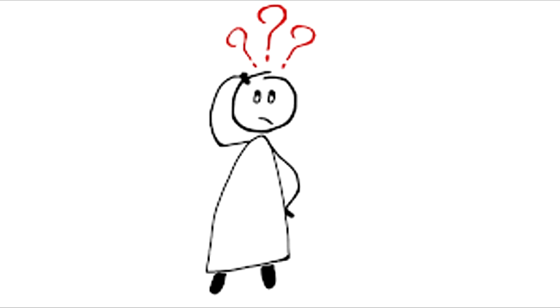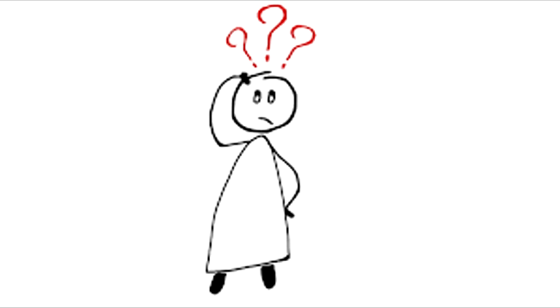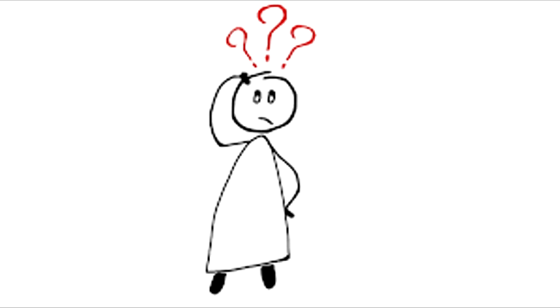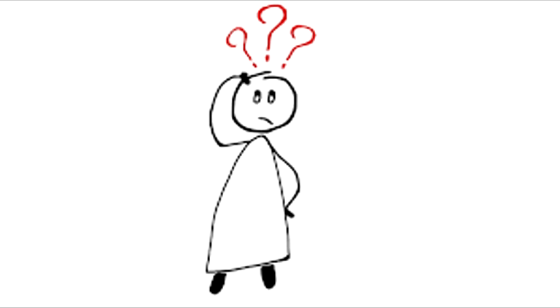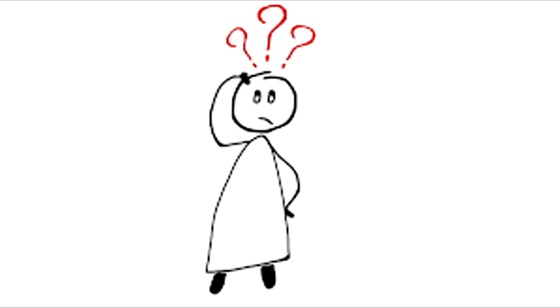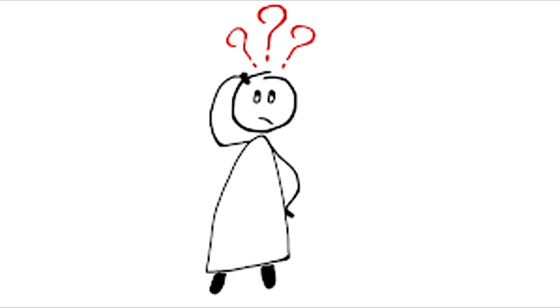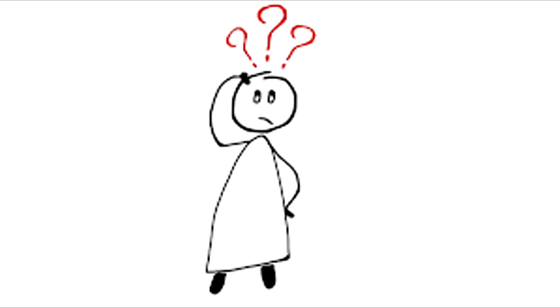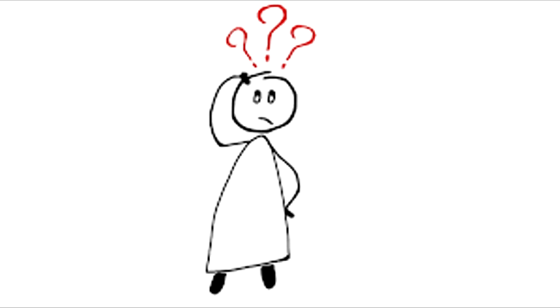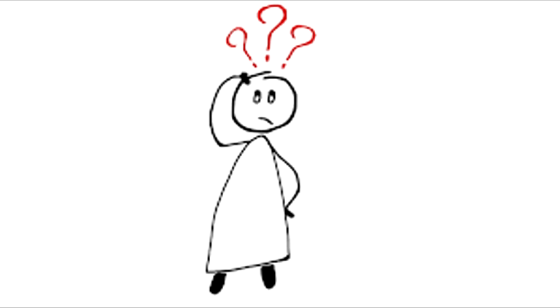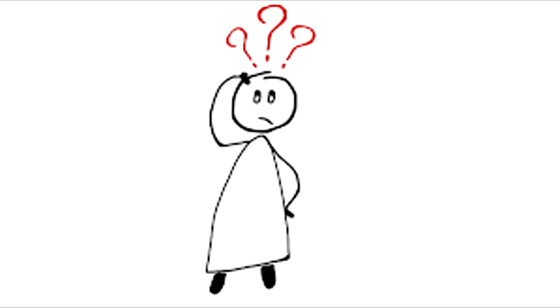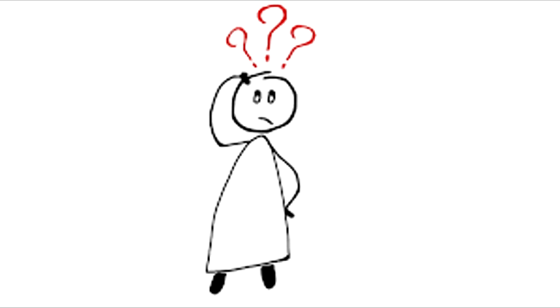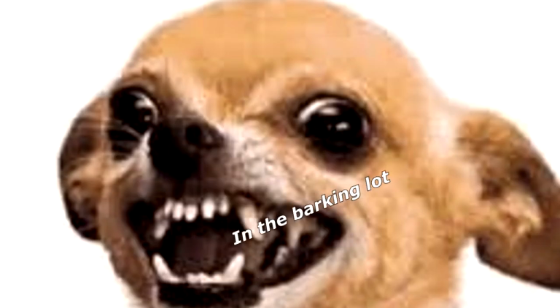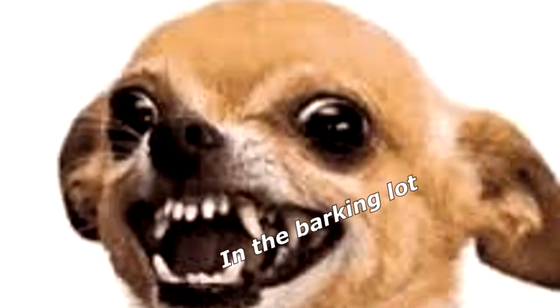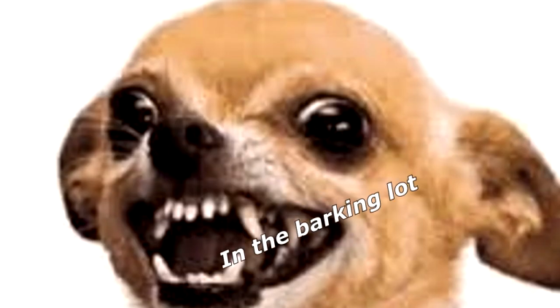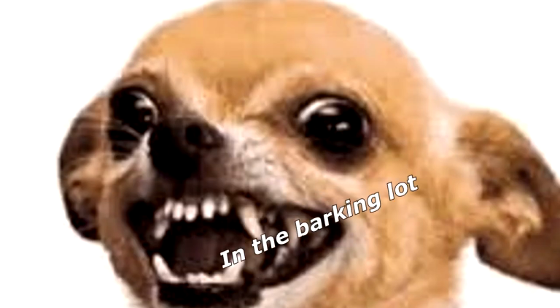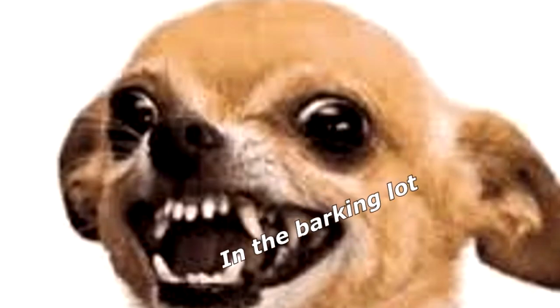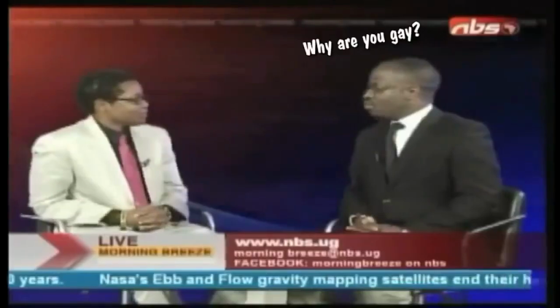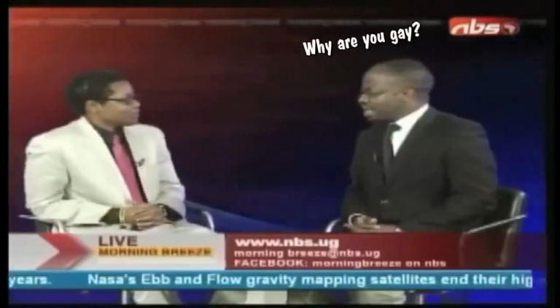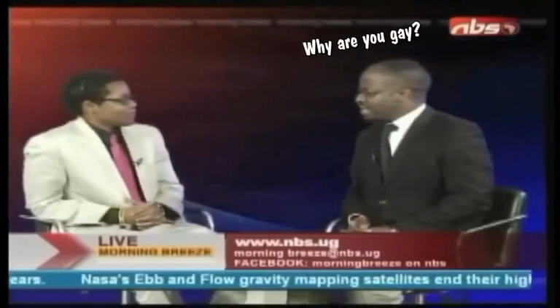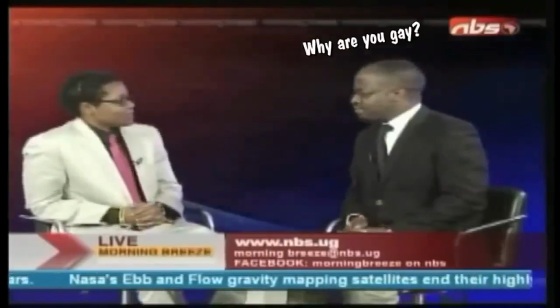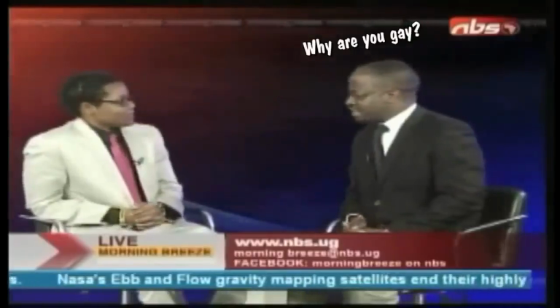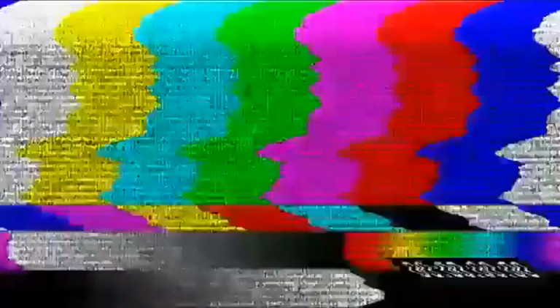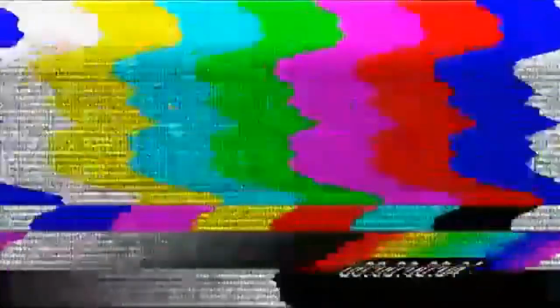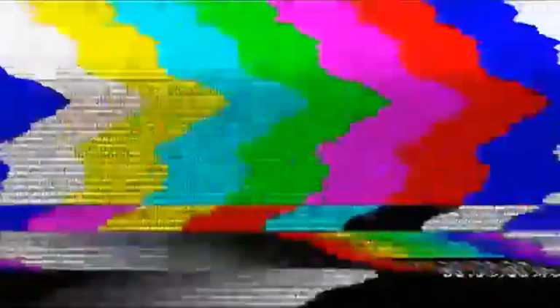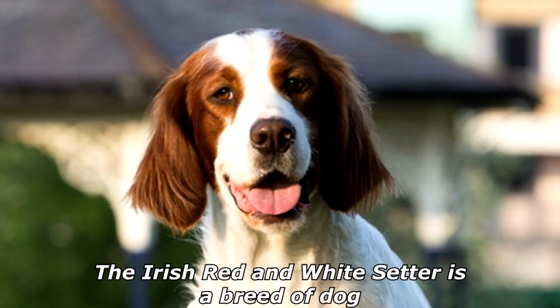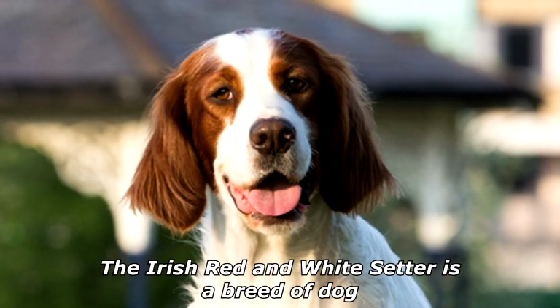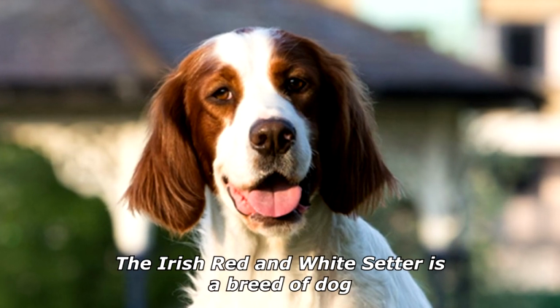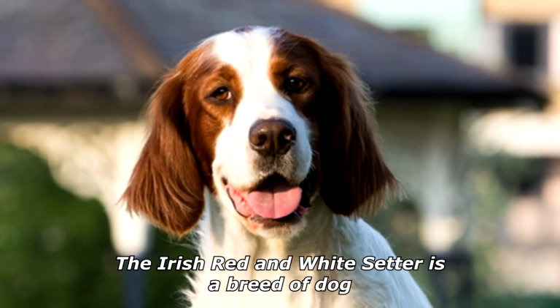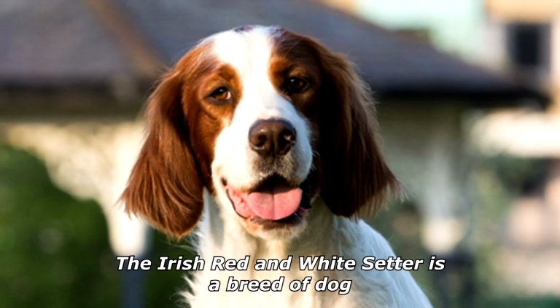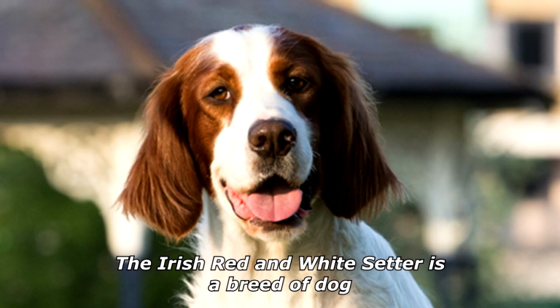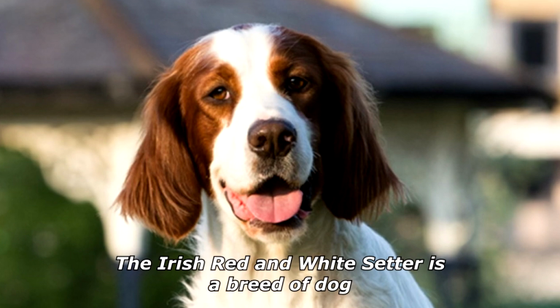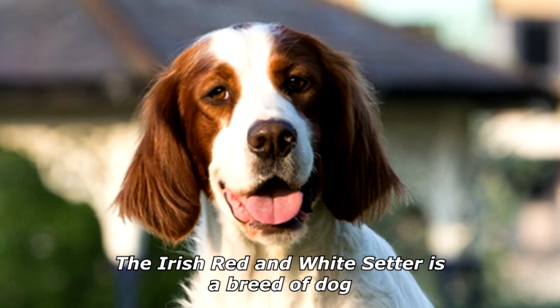Where do dogs park their cars? In the barking lot!